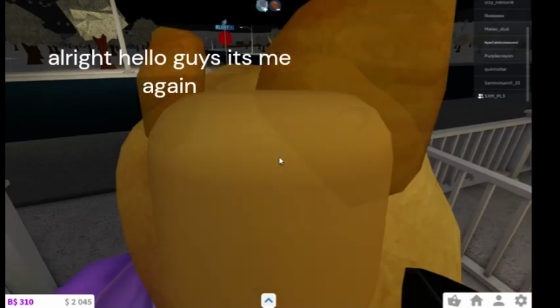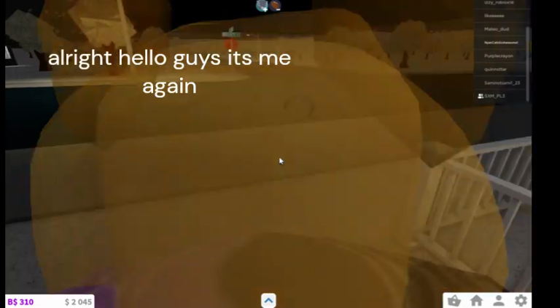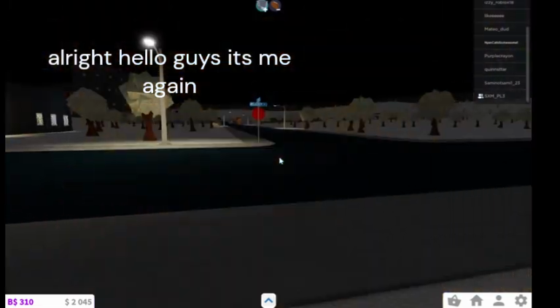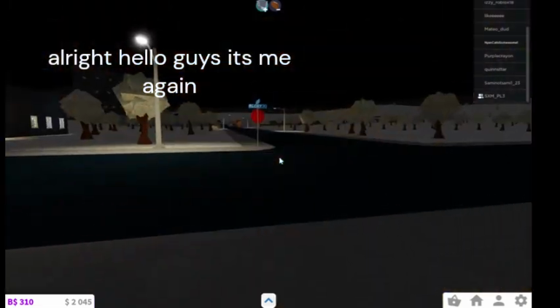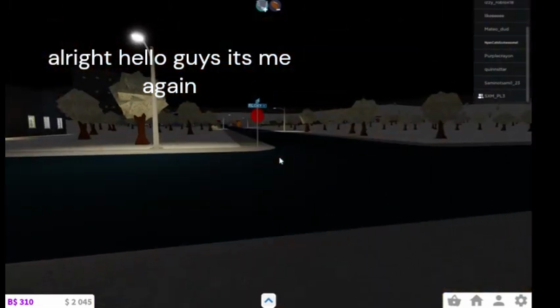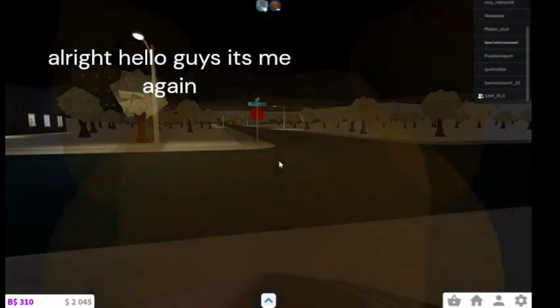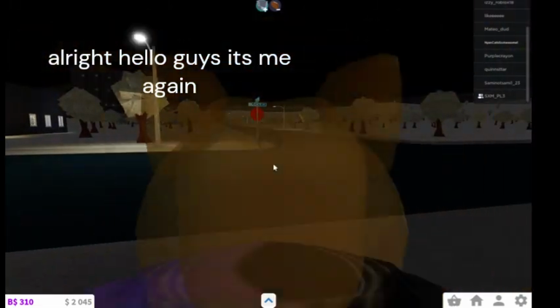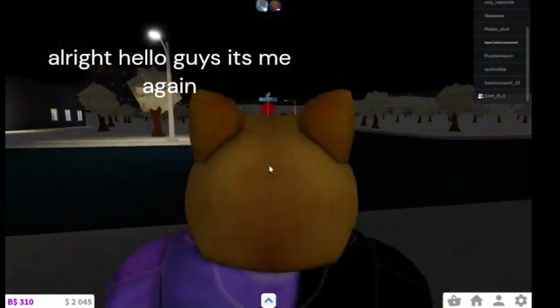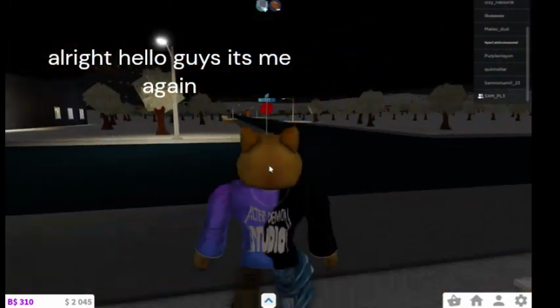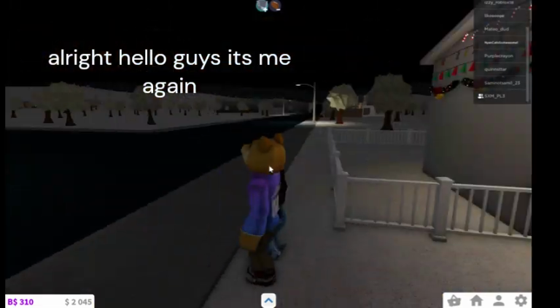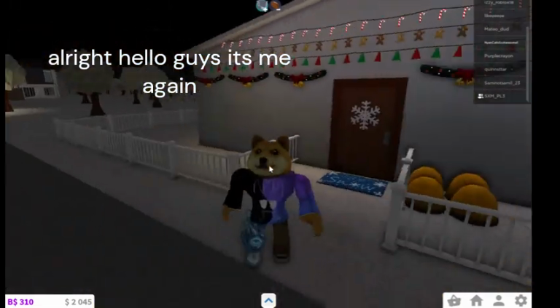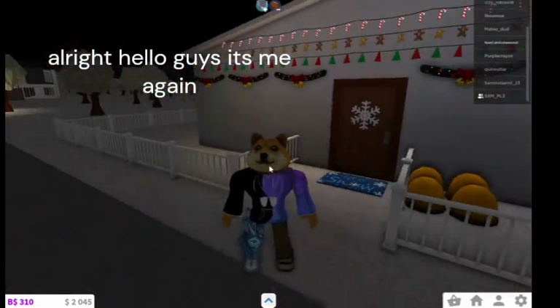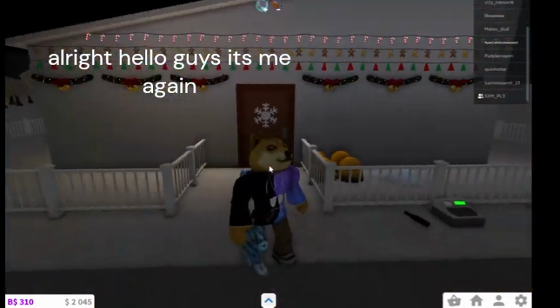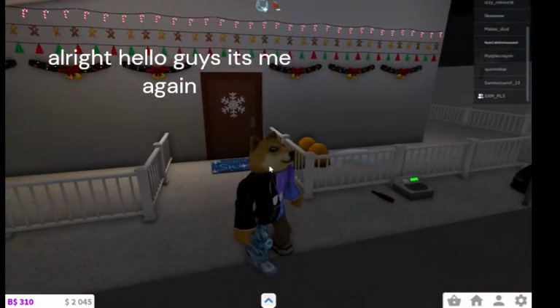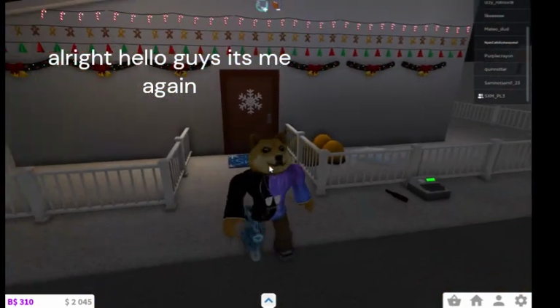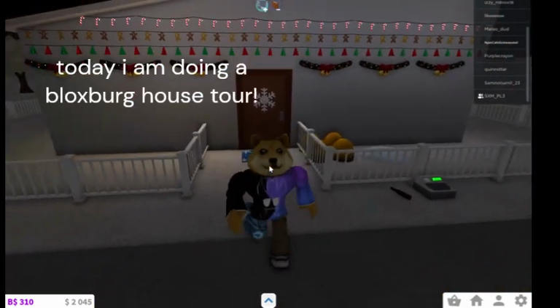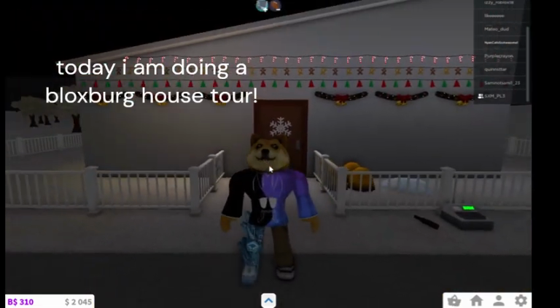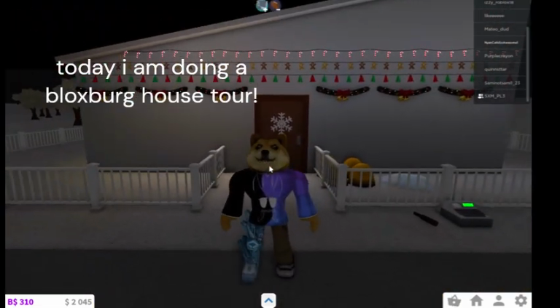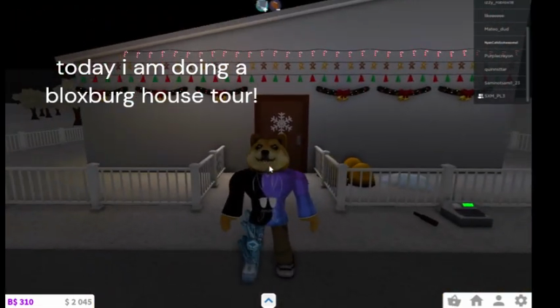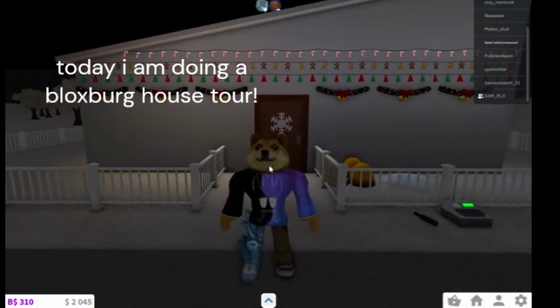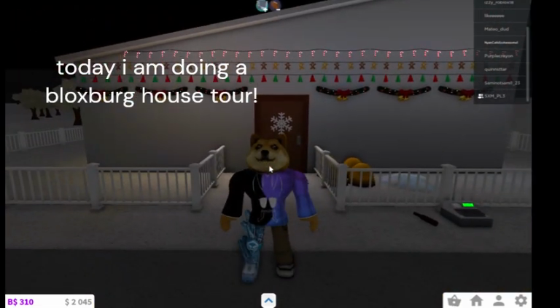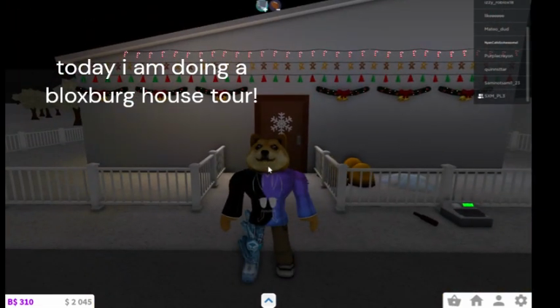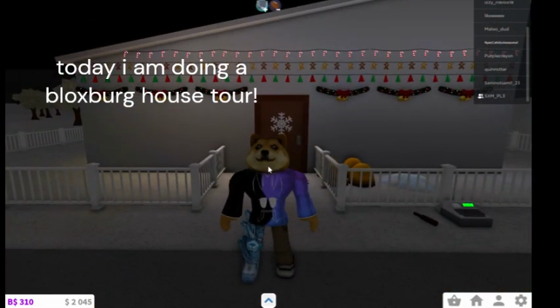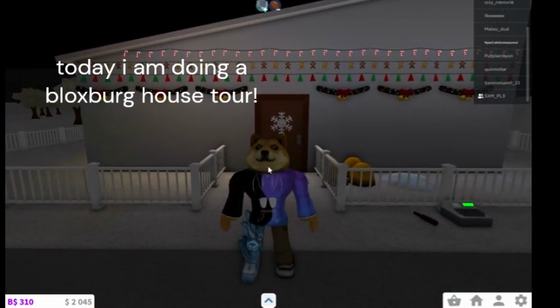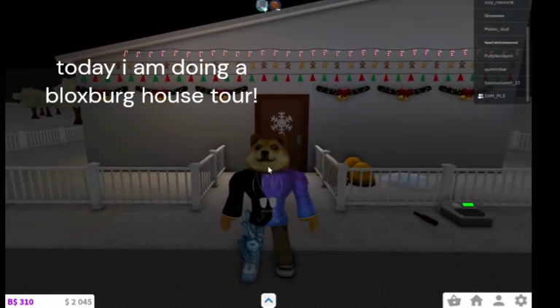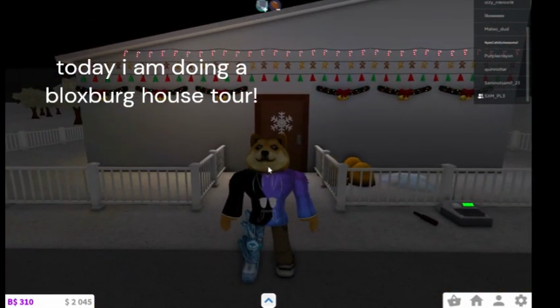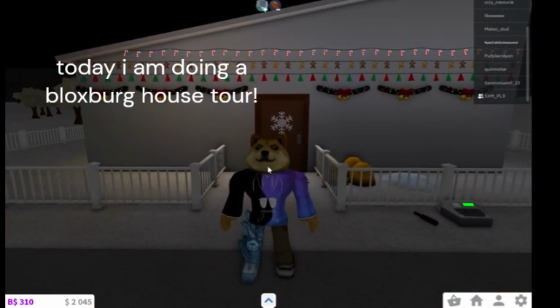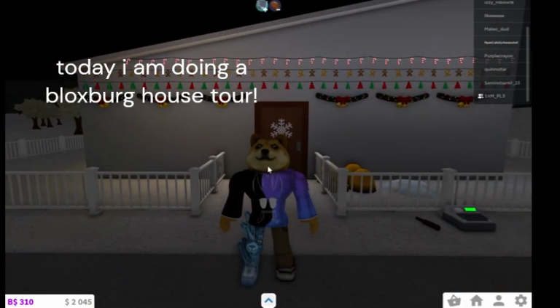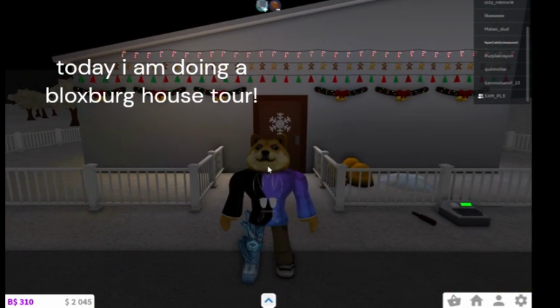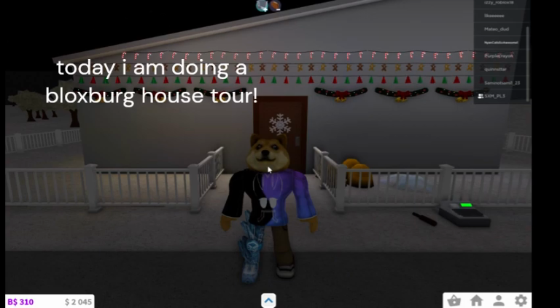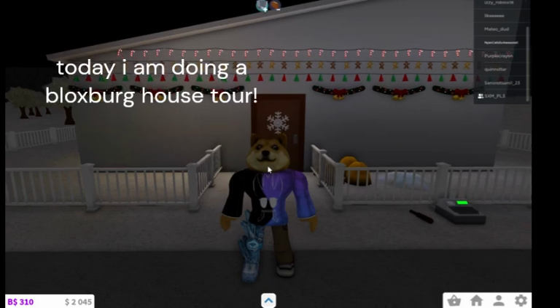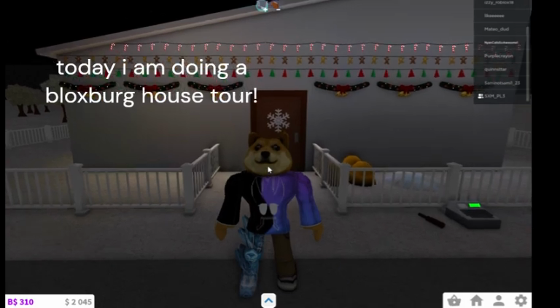Alright, hello guys, it is me again. Today I'm doing a Roblox Bloxburg house tour.